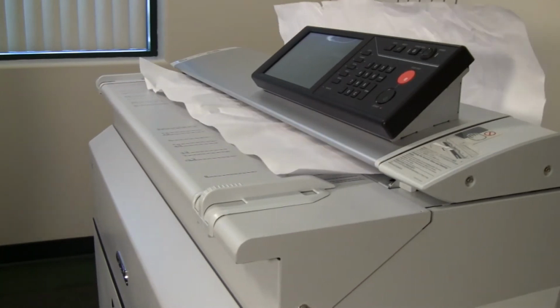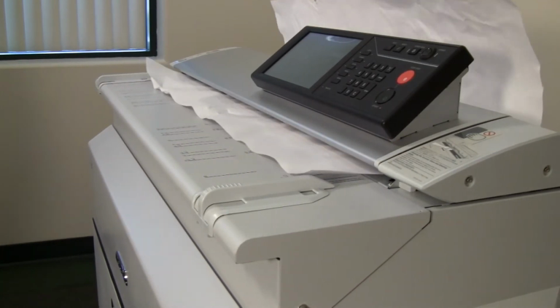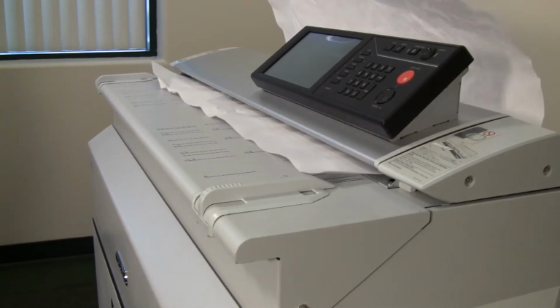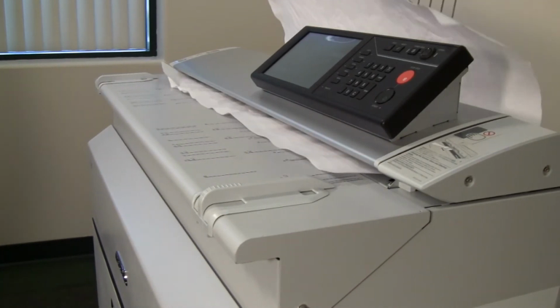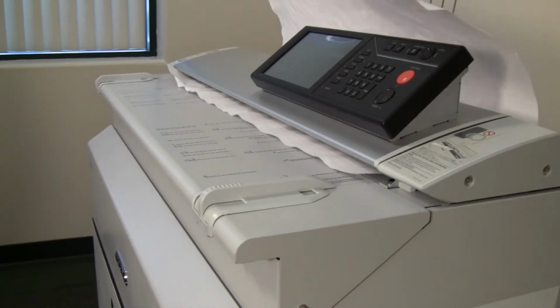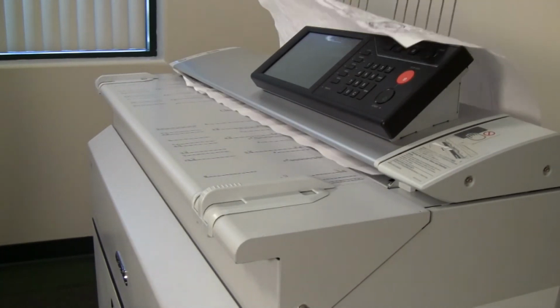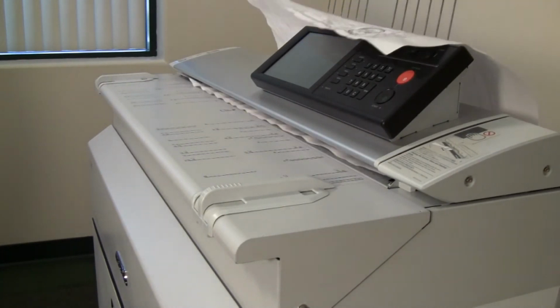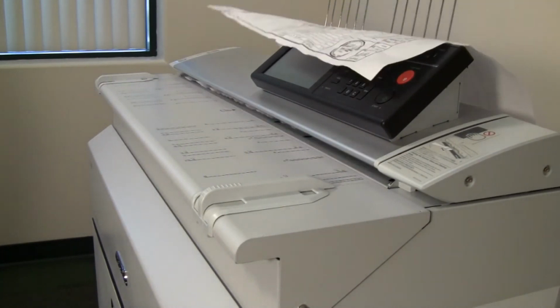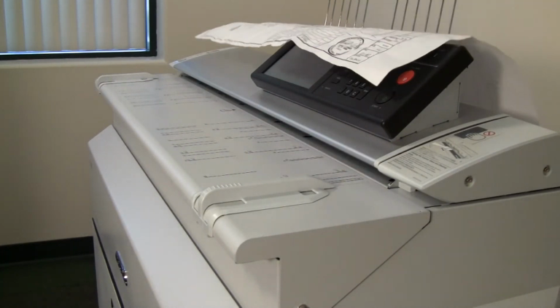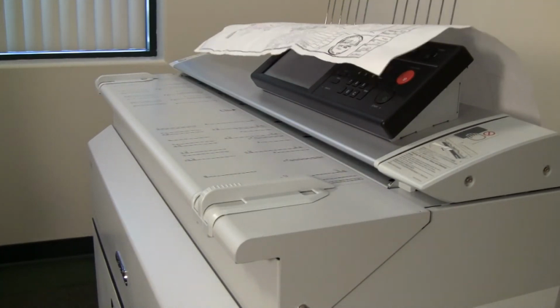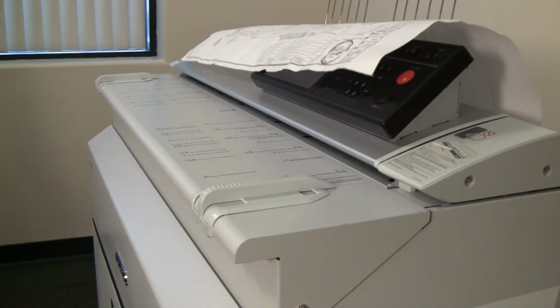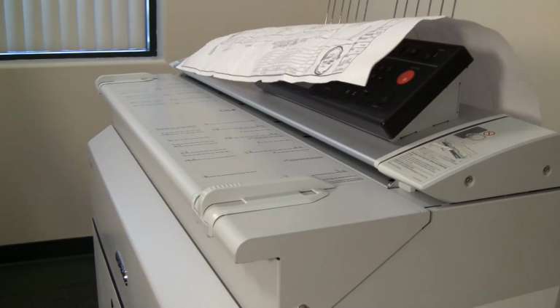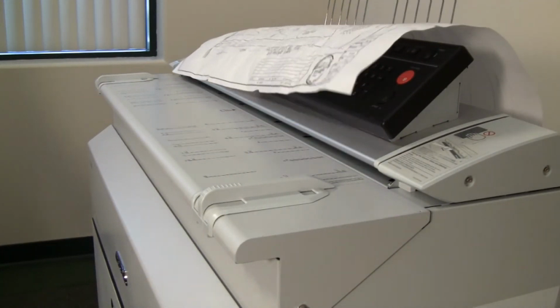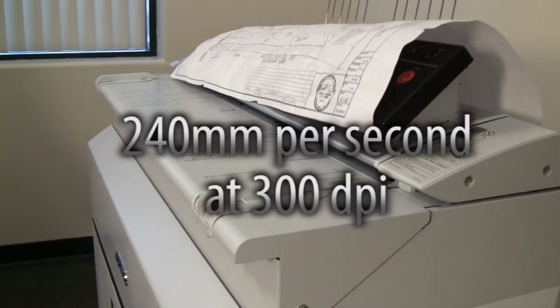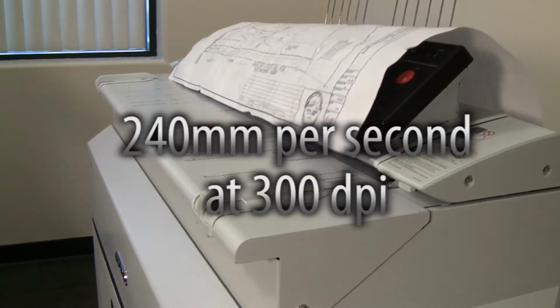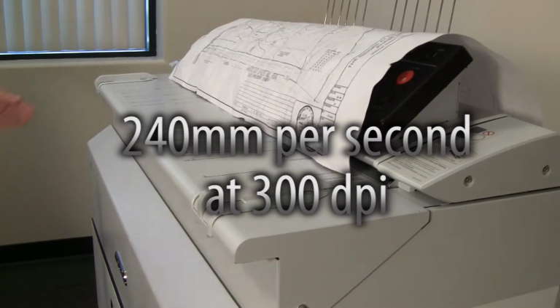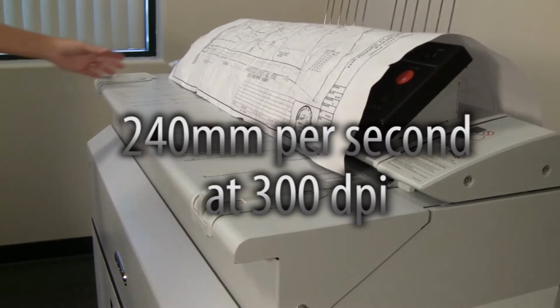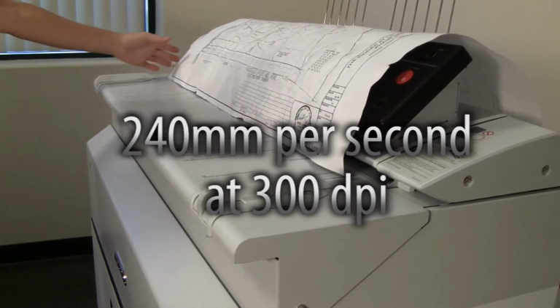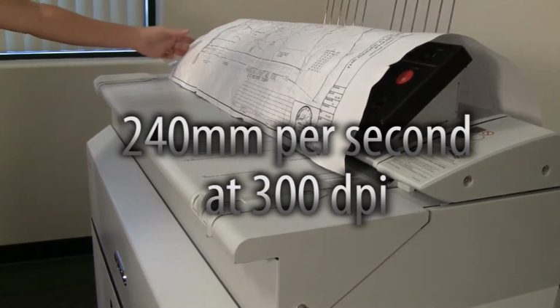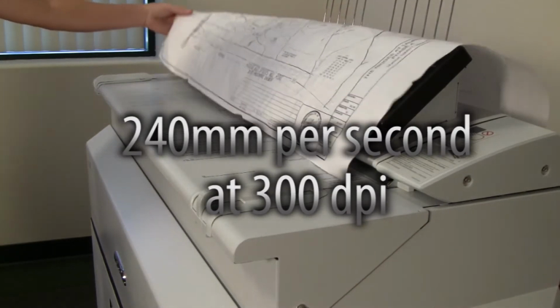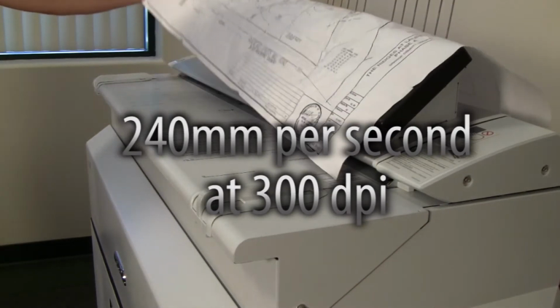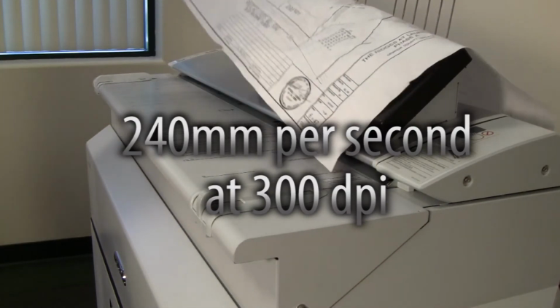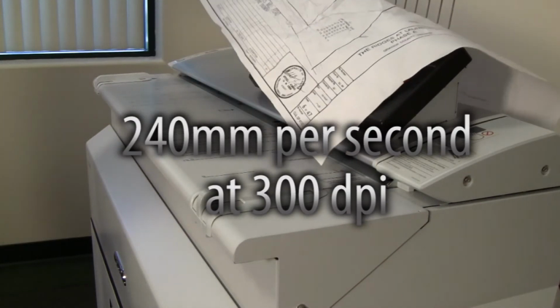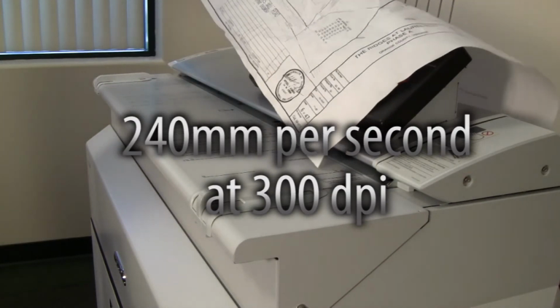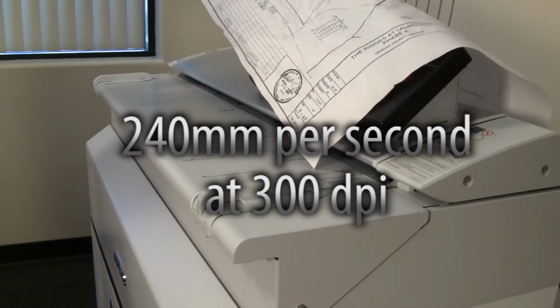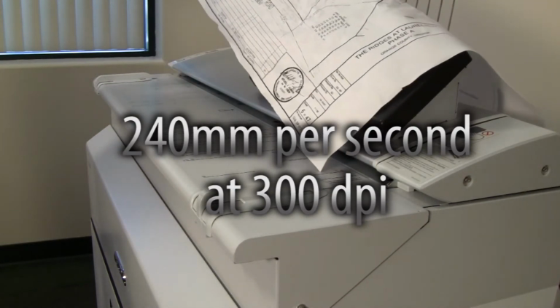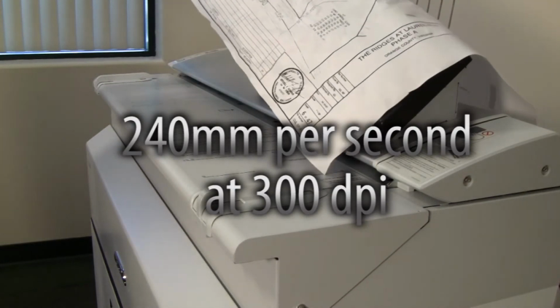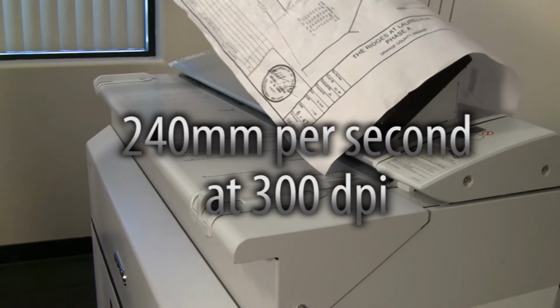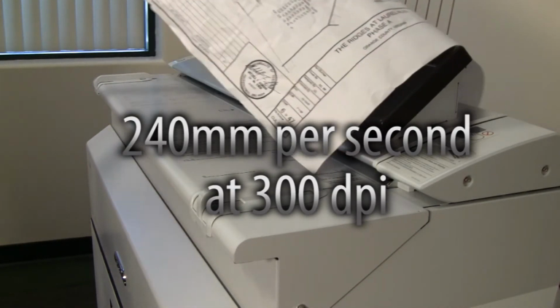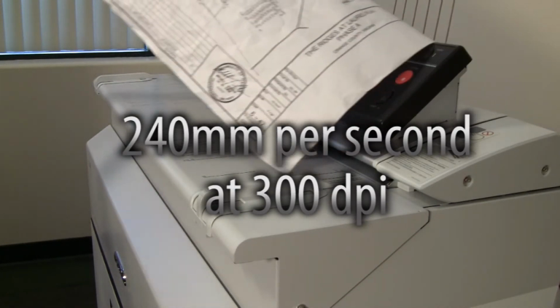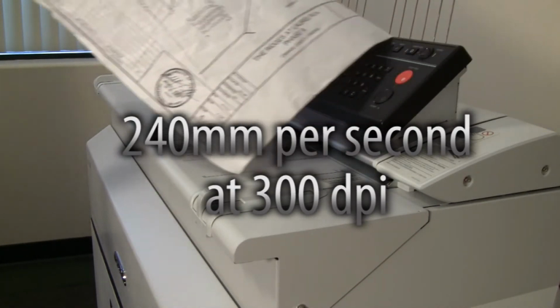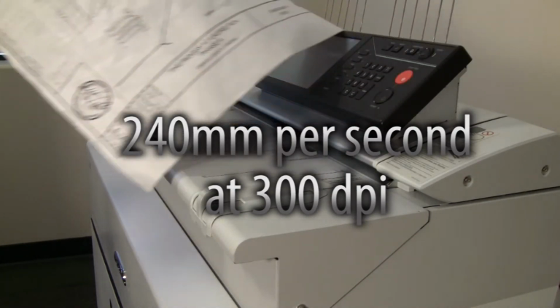Copying and scanning is fast — real fast — up to 240 millimeters per second at 300 DPI.